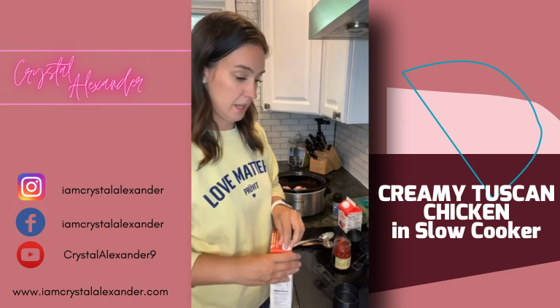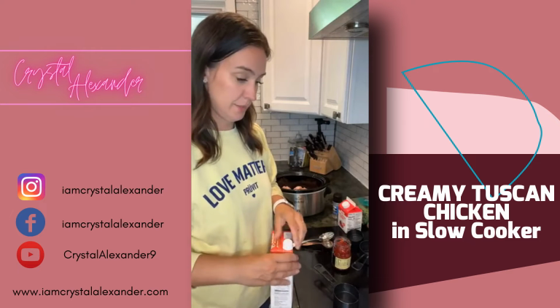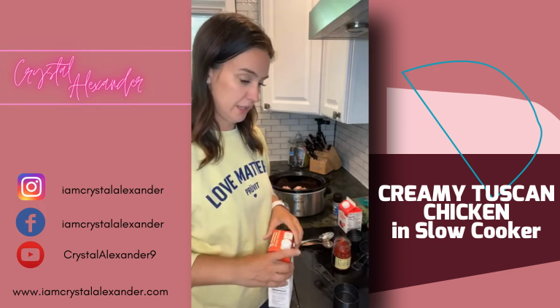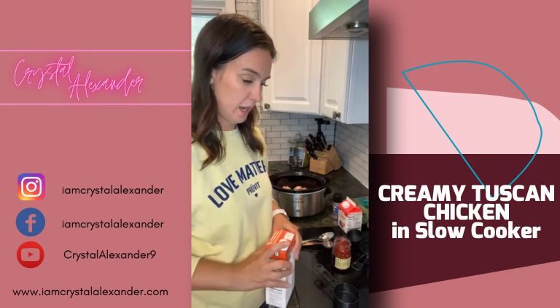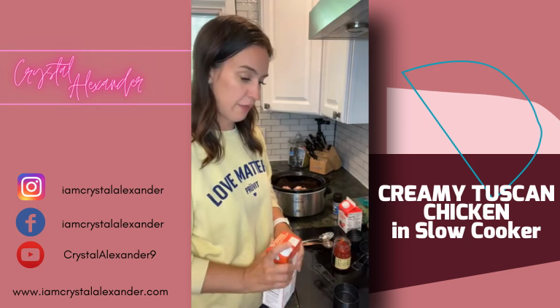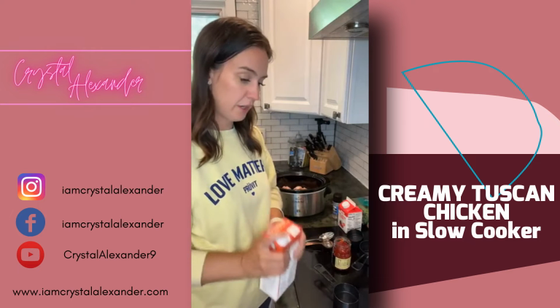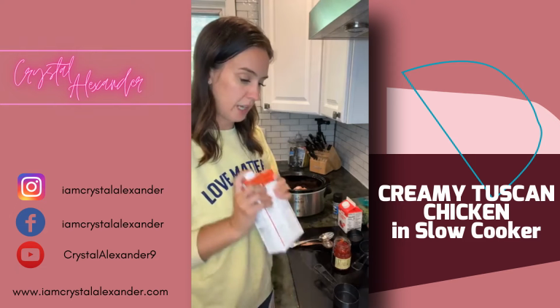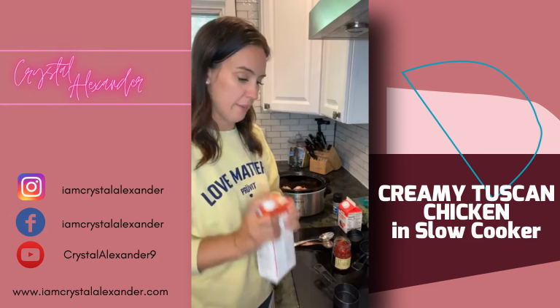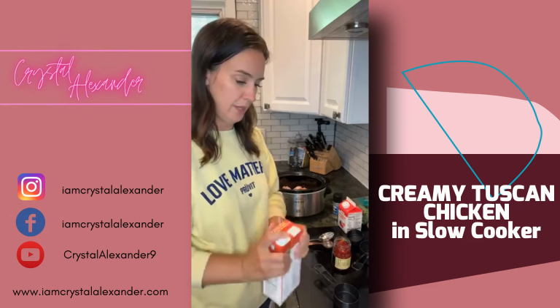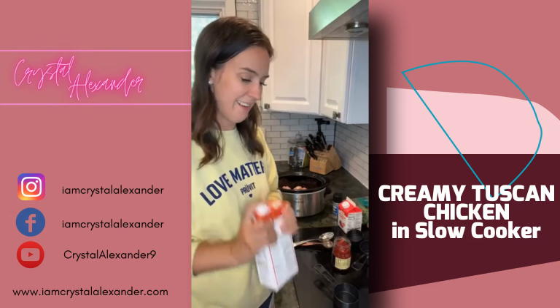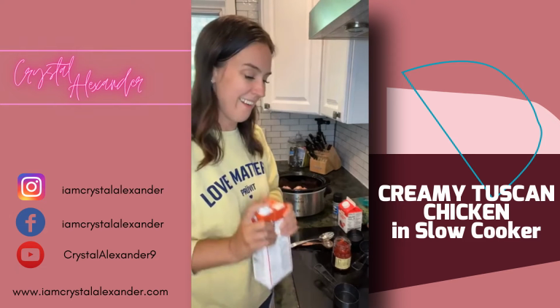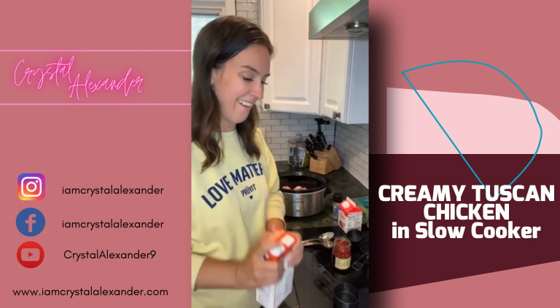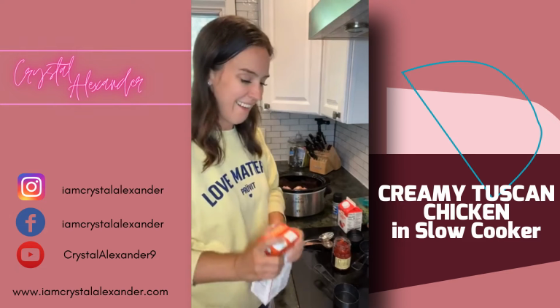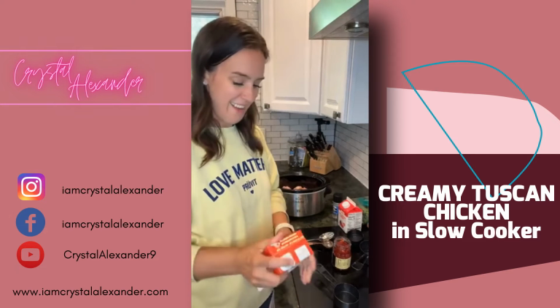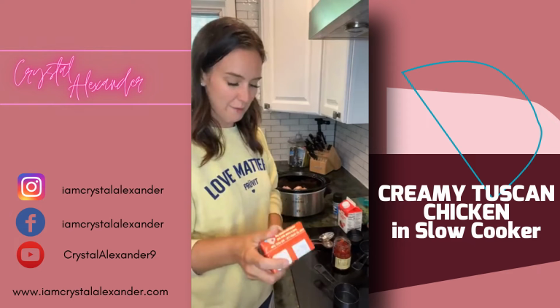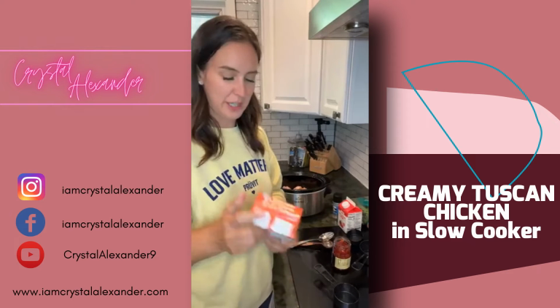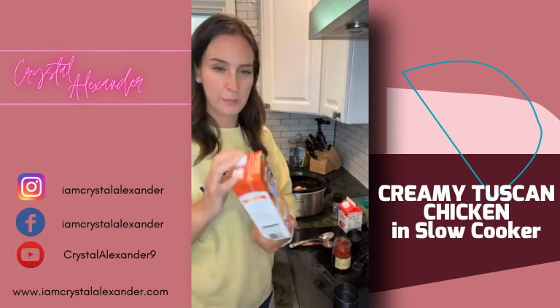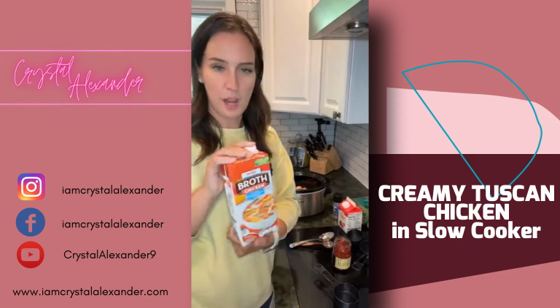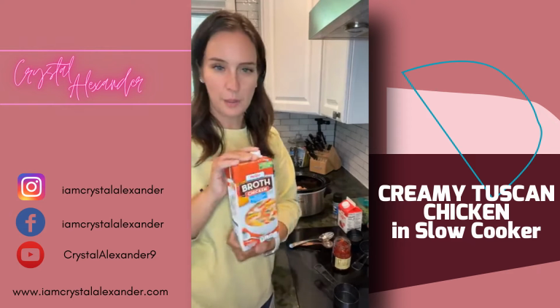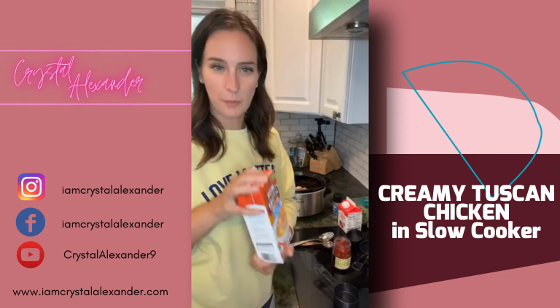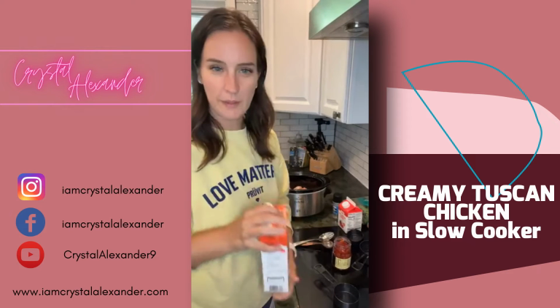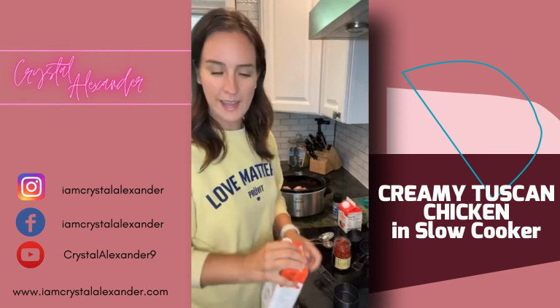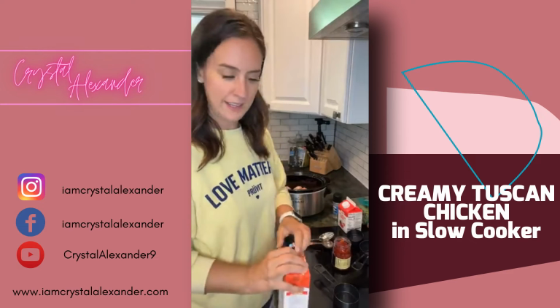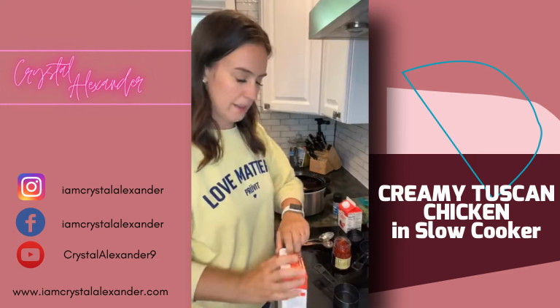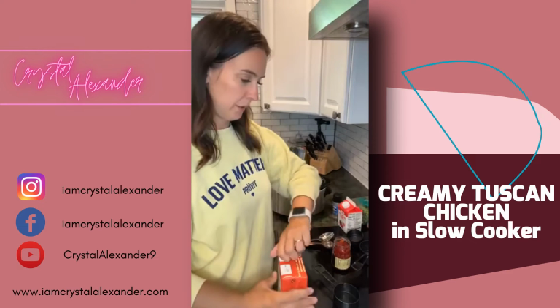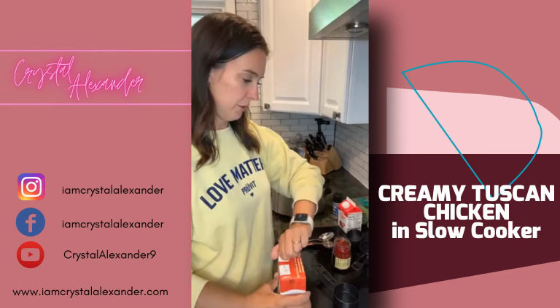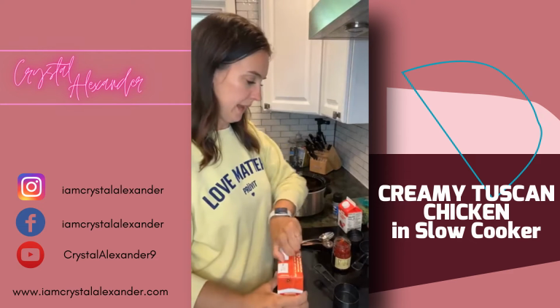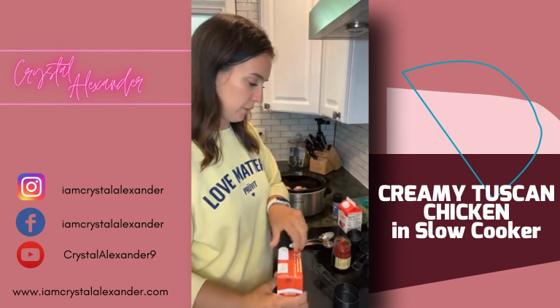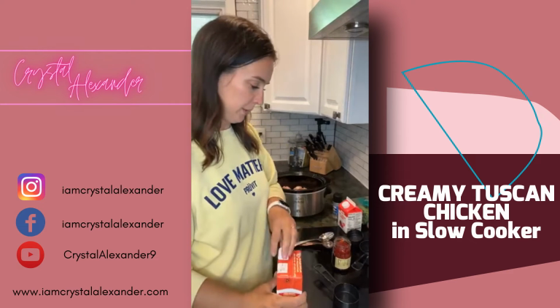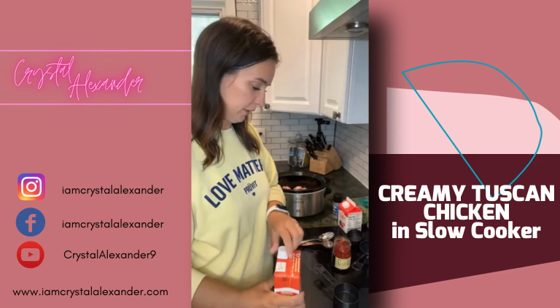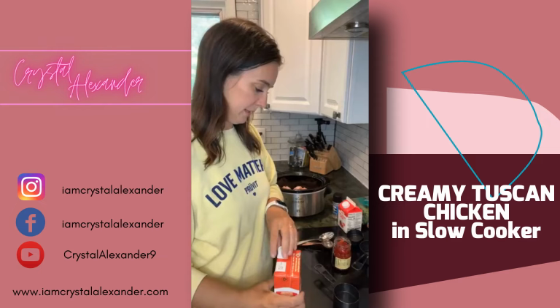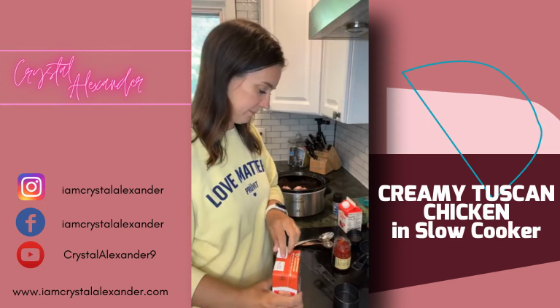First up, we're going to do a third of a cup of chicken broth — pour that in — and then we're going to do the heavy whipping cream.